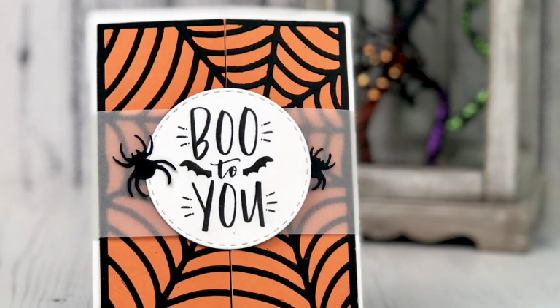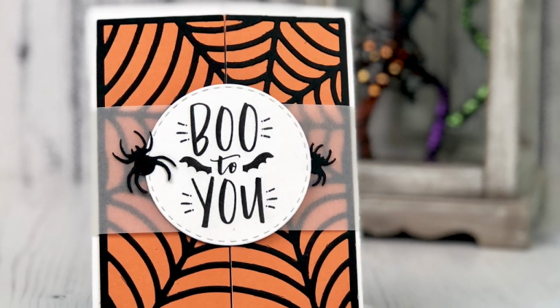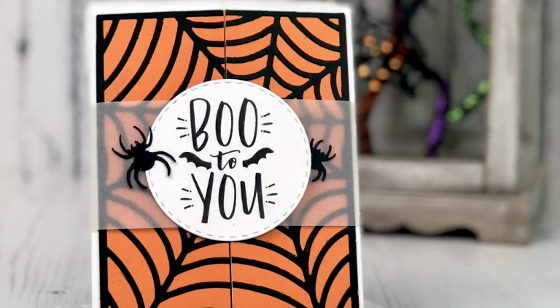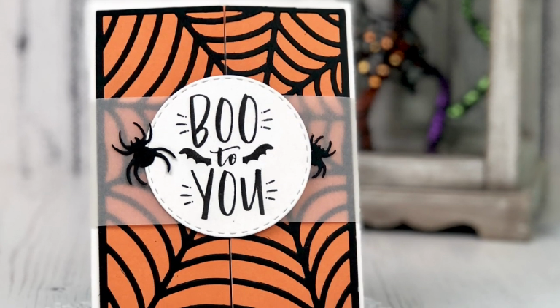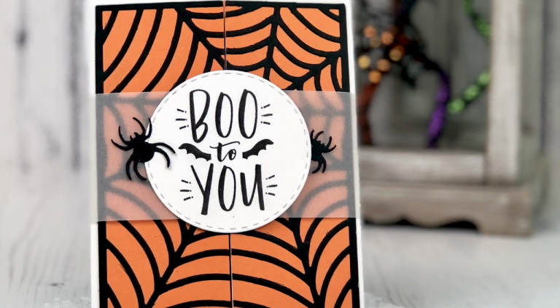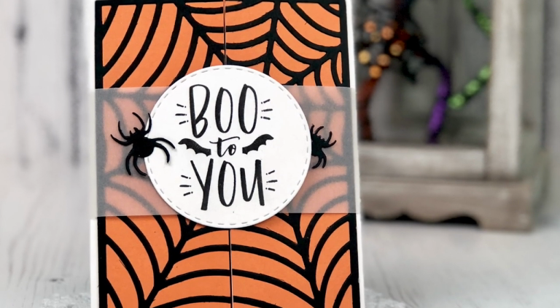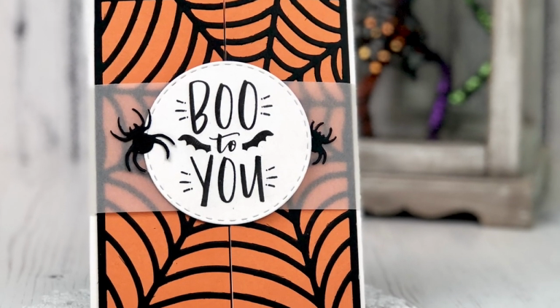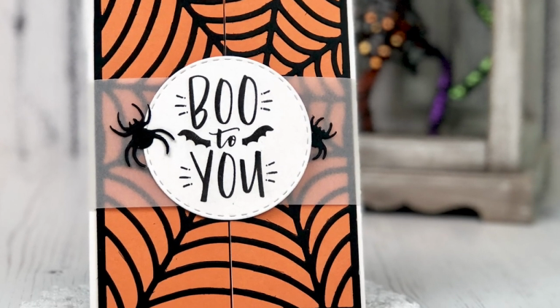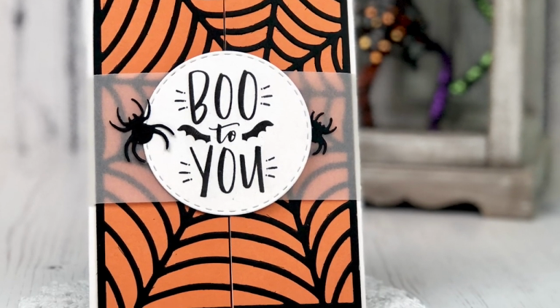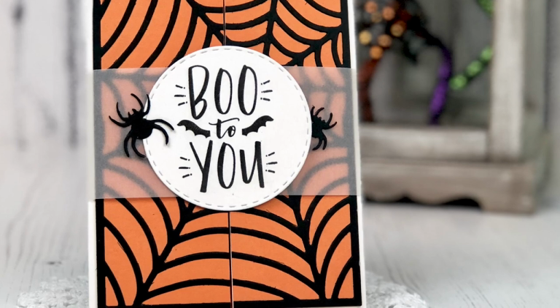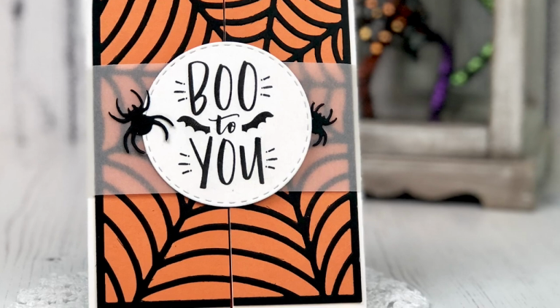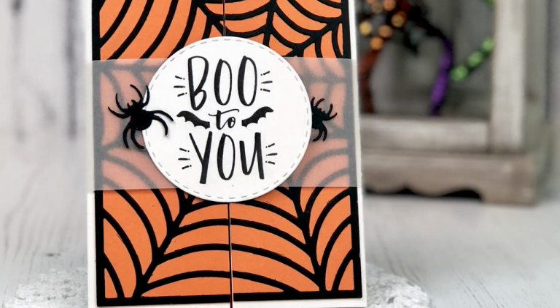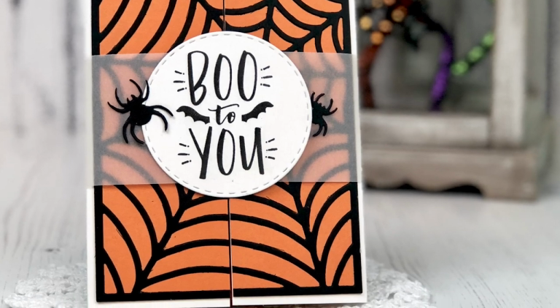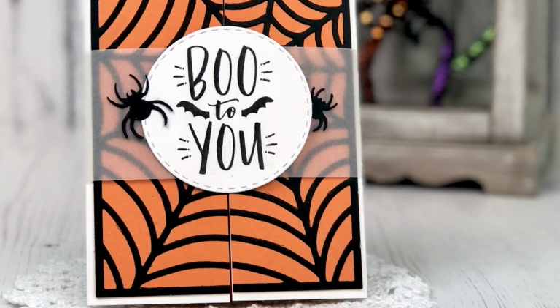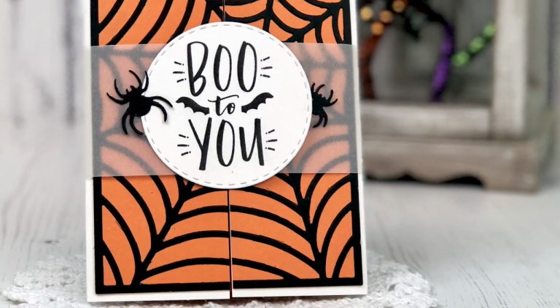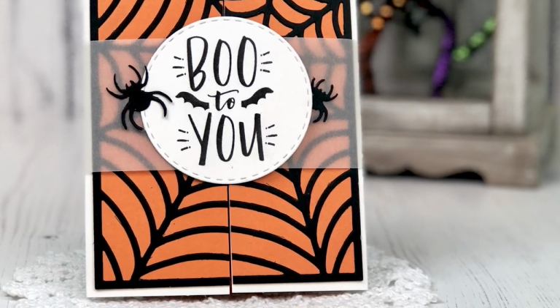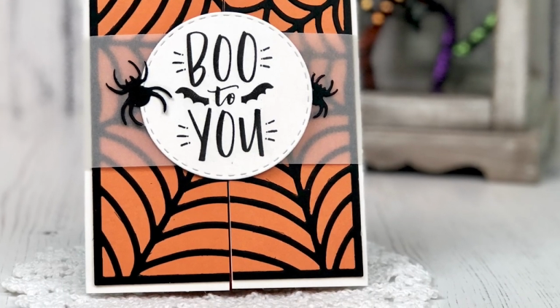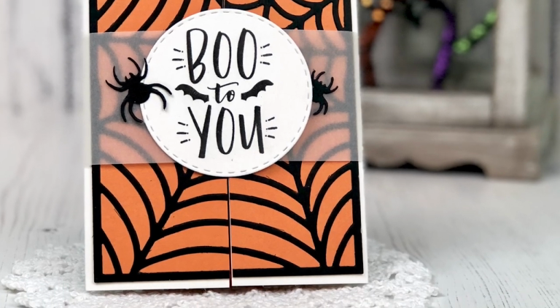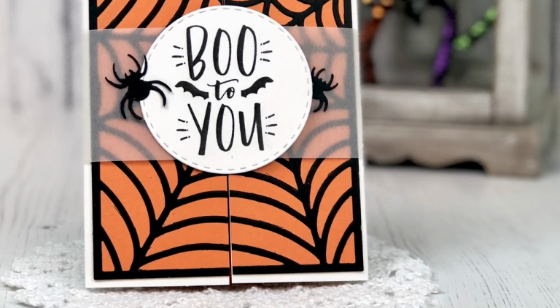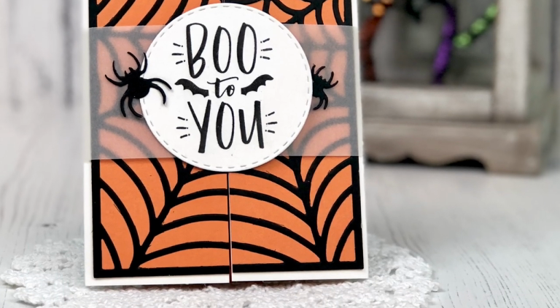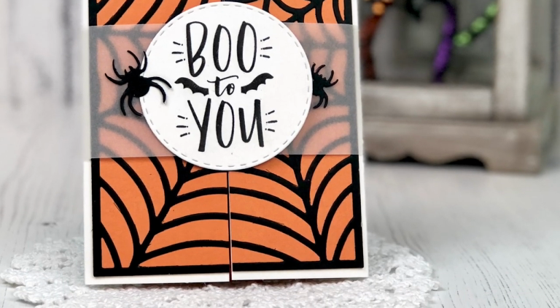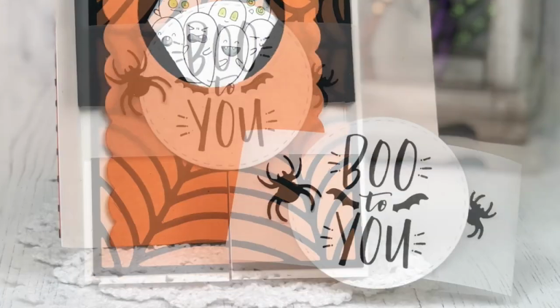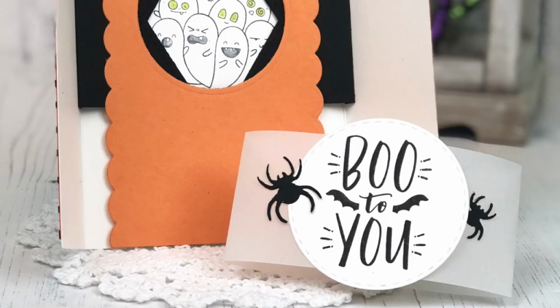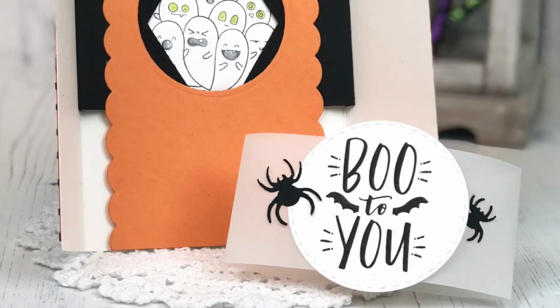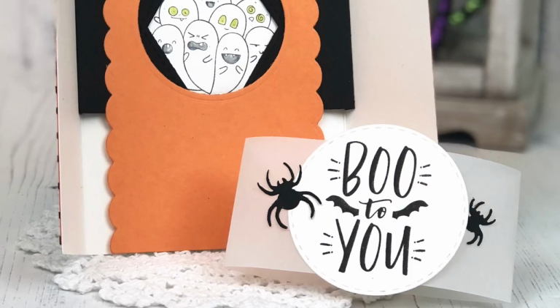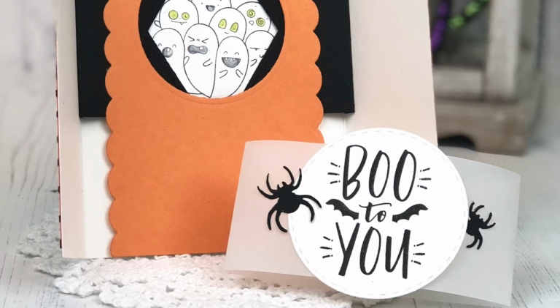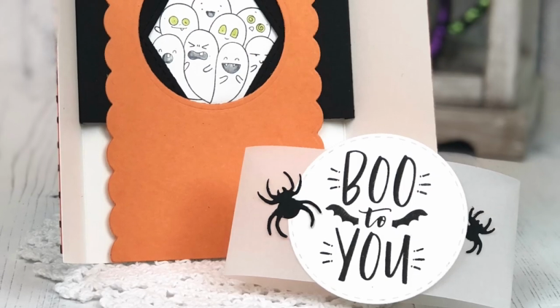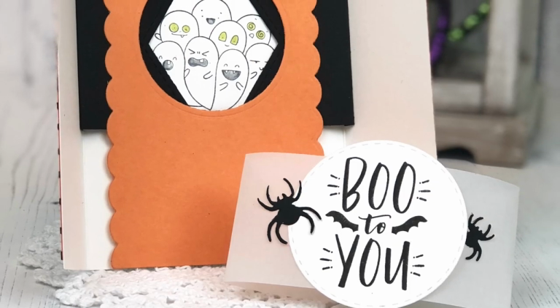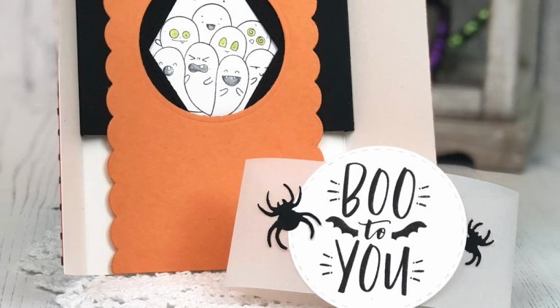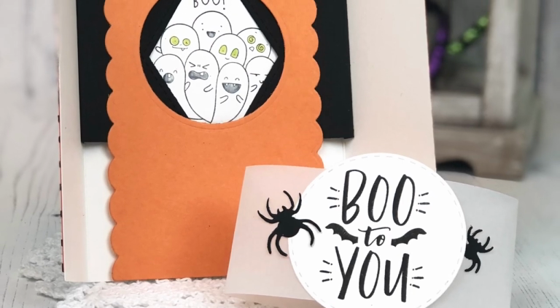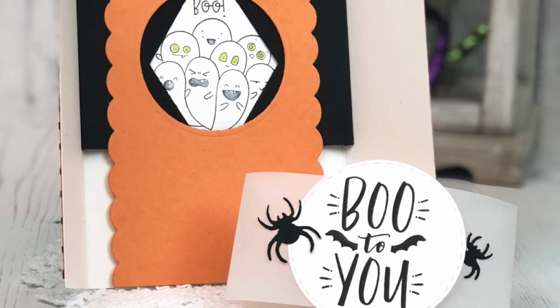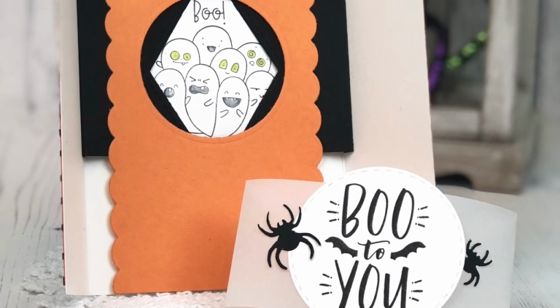Hi everyone, it's Taylor here today and I'd like to share with you how I created this card.